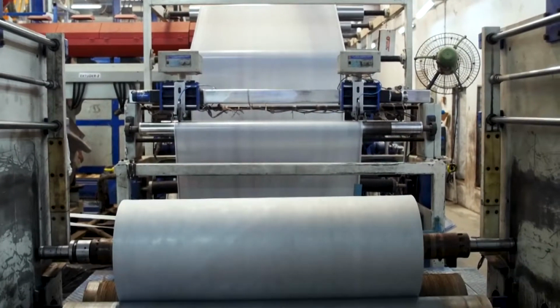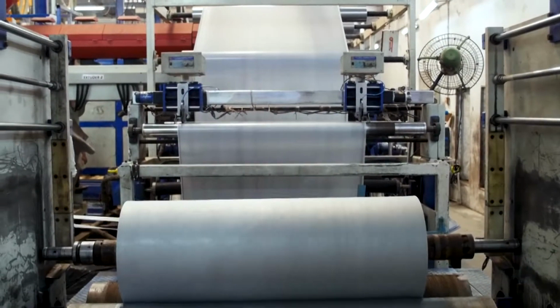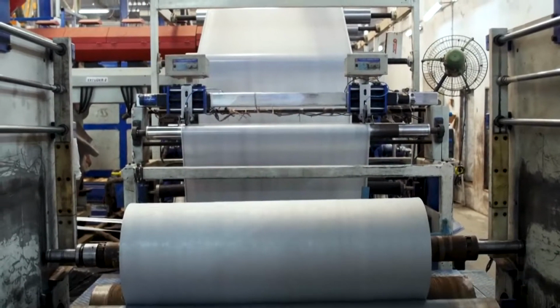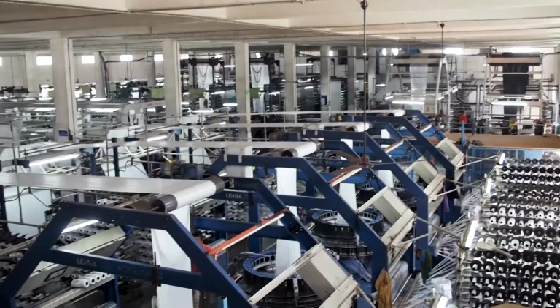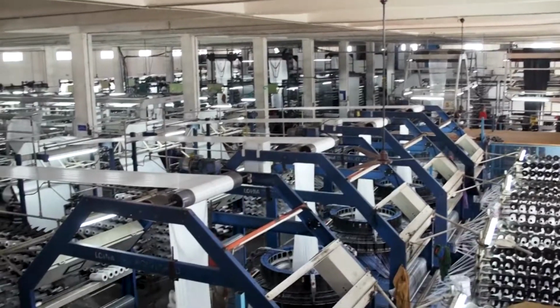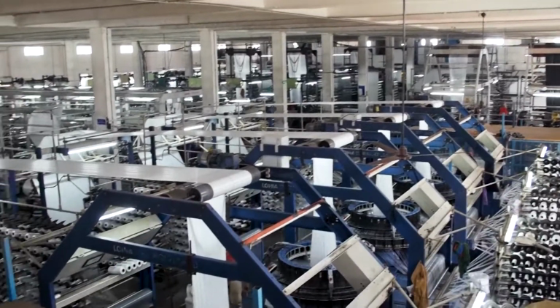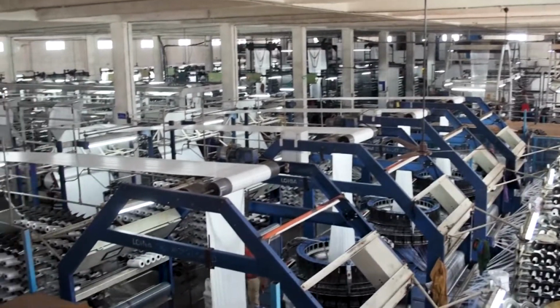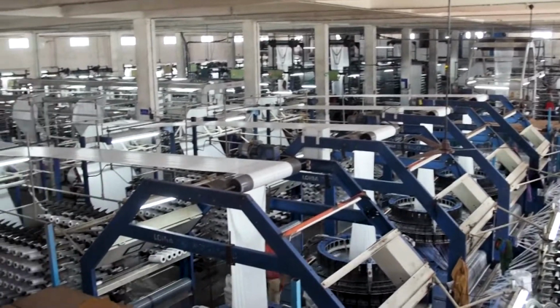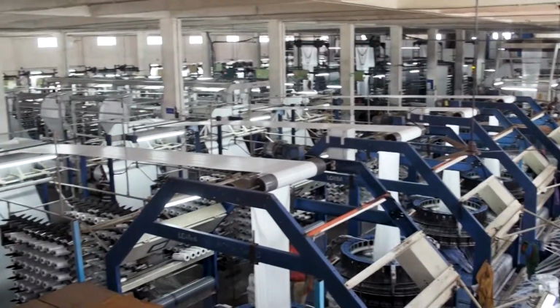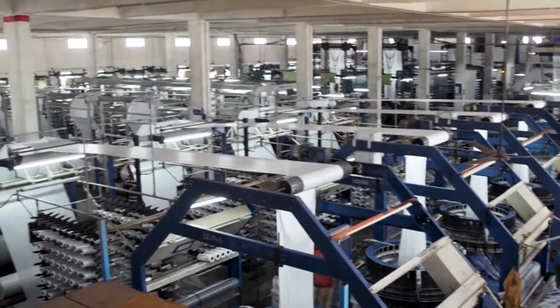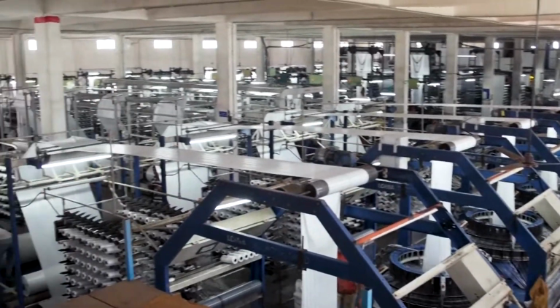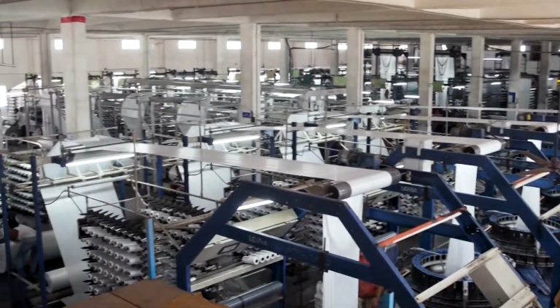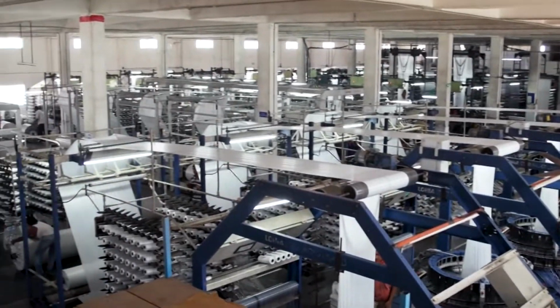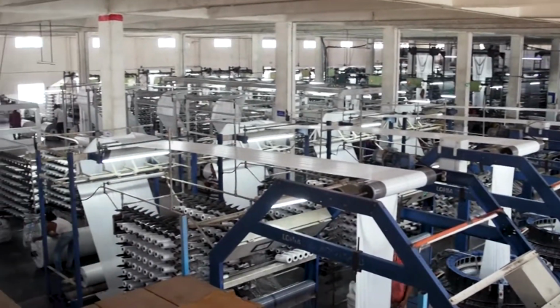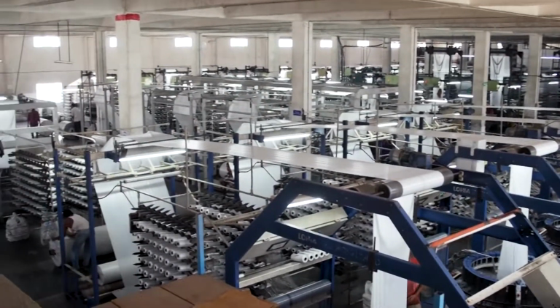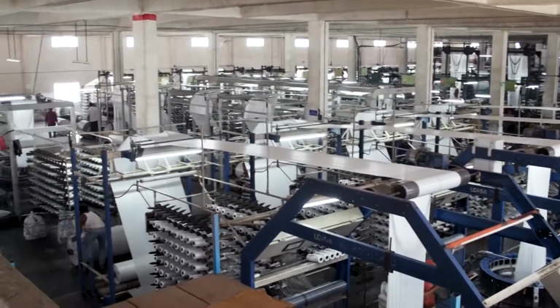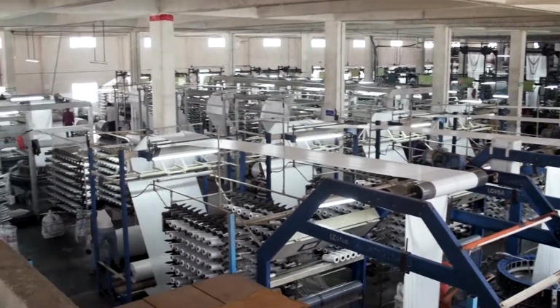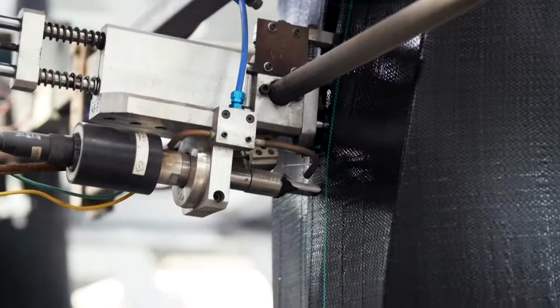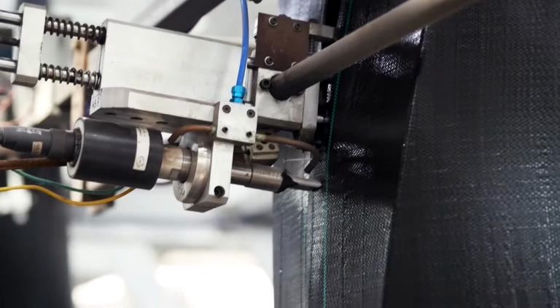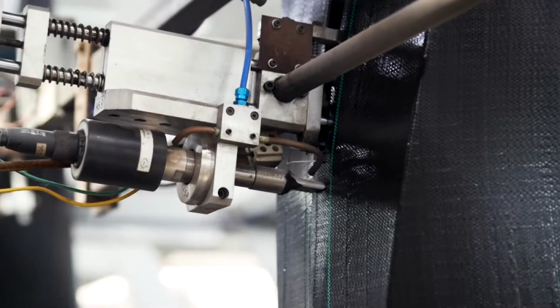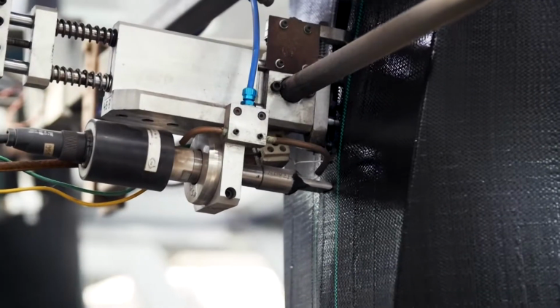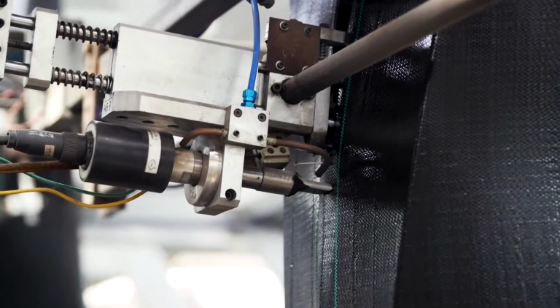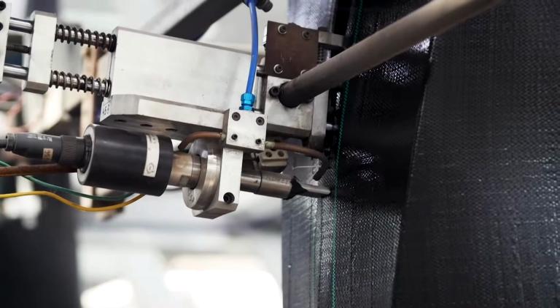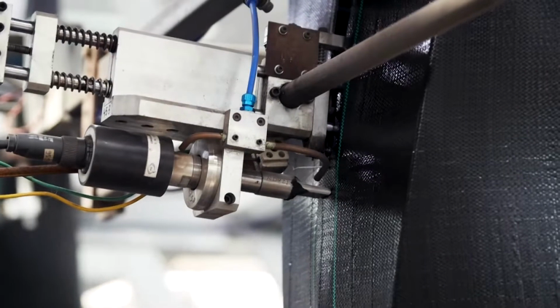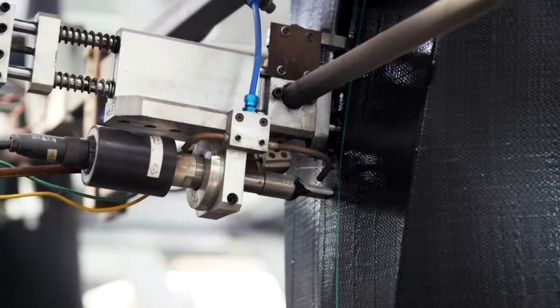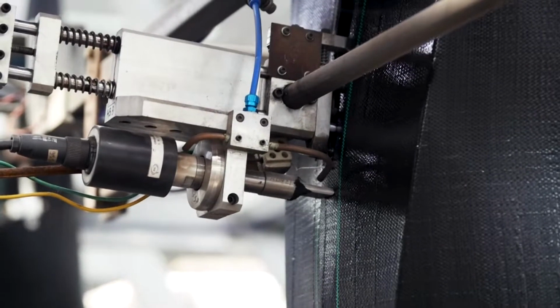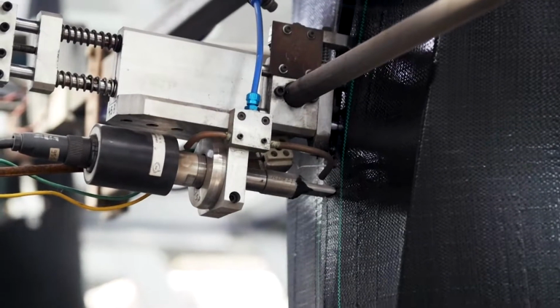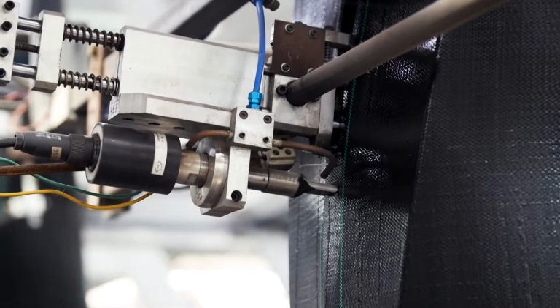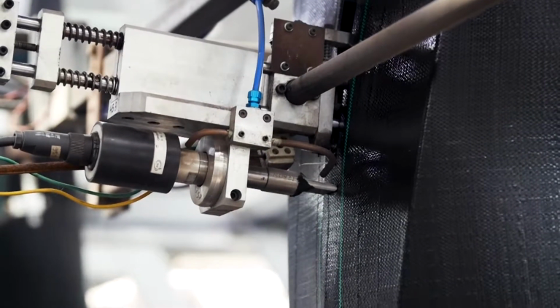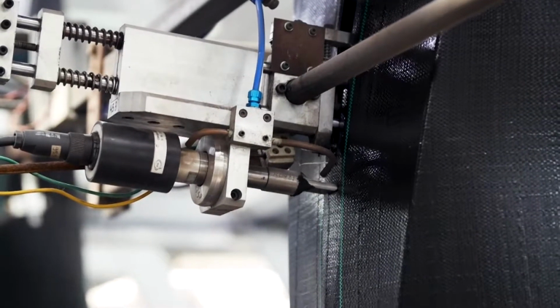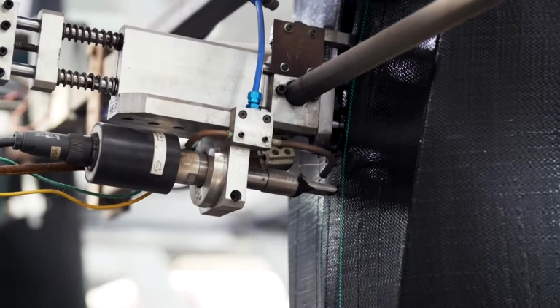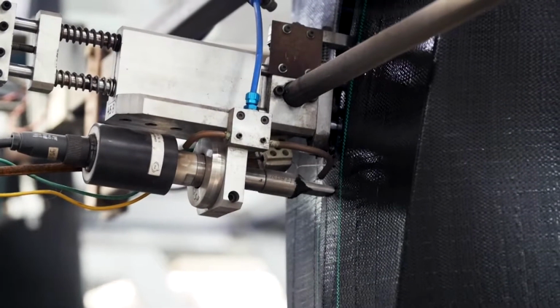The final synthetic product is printed, cut, and packaged into individual rolls.